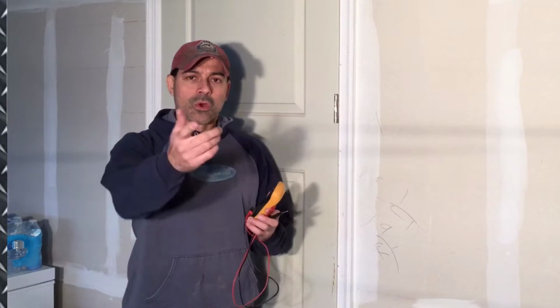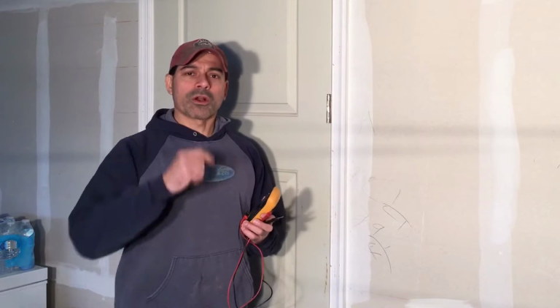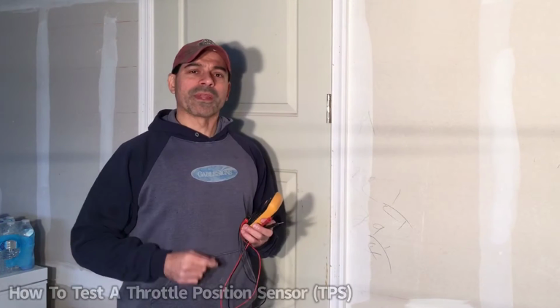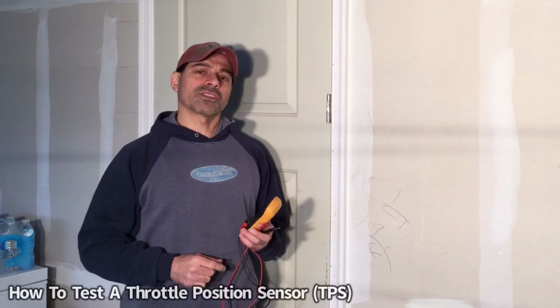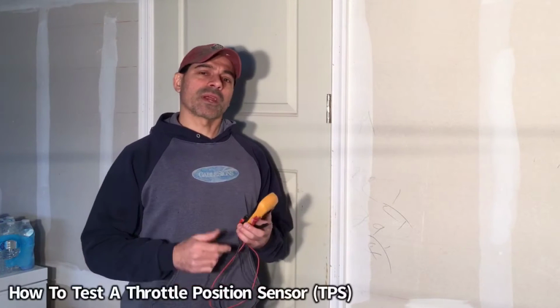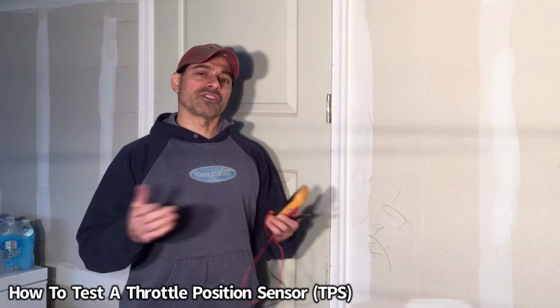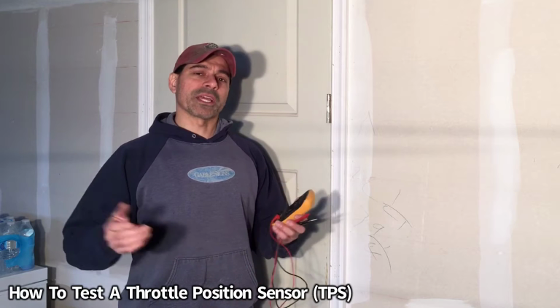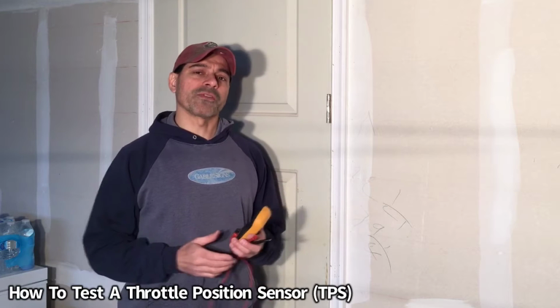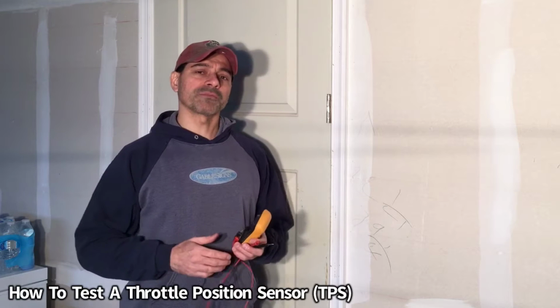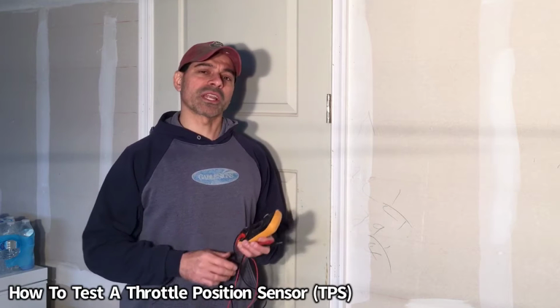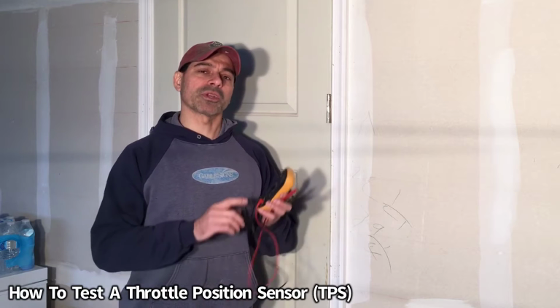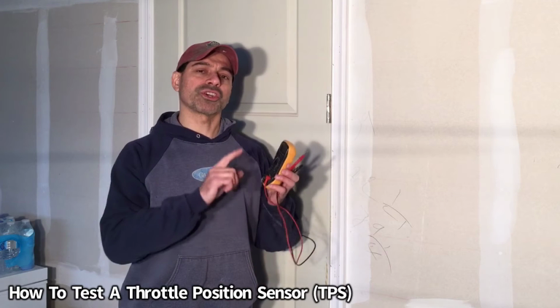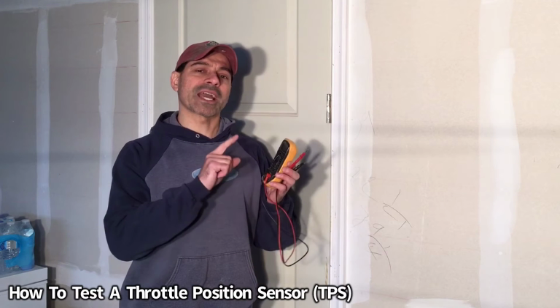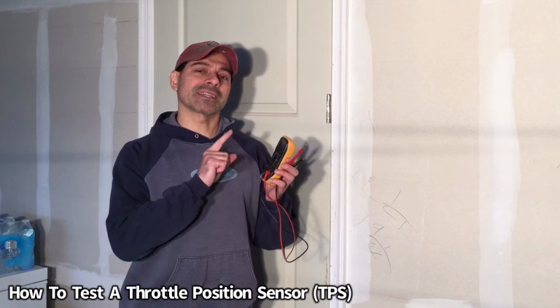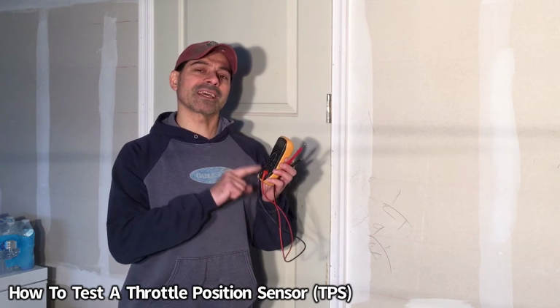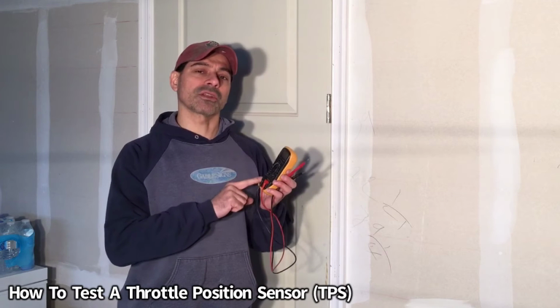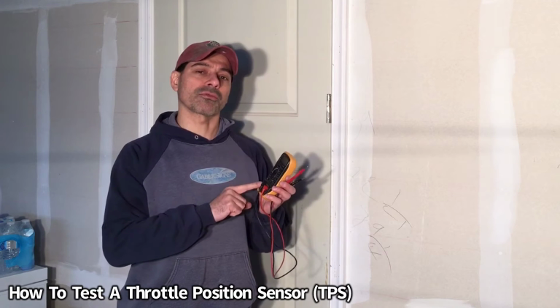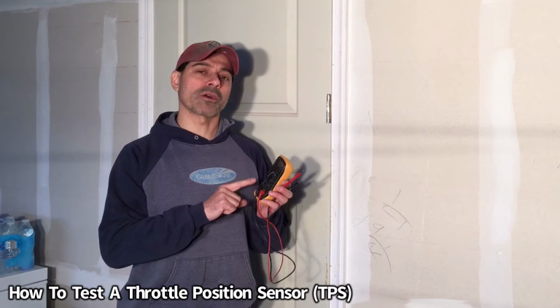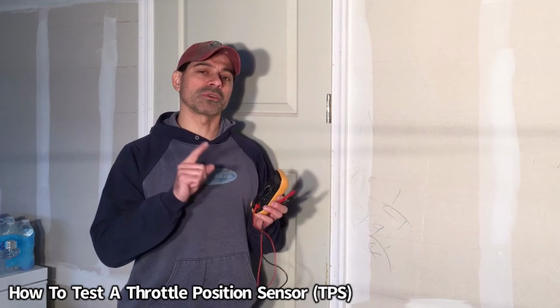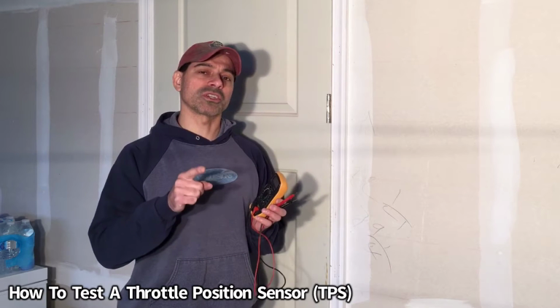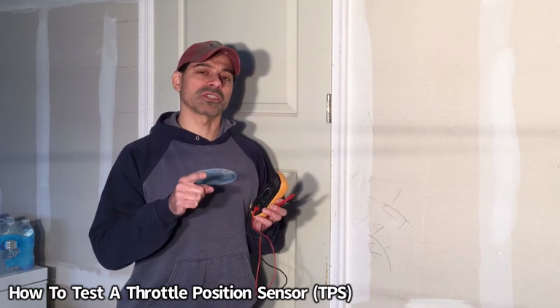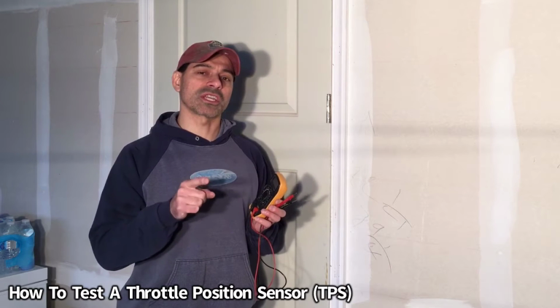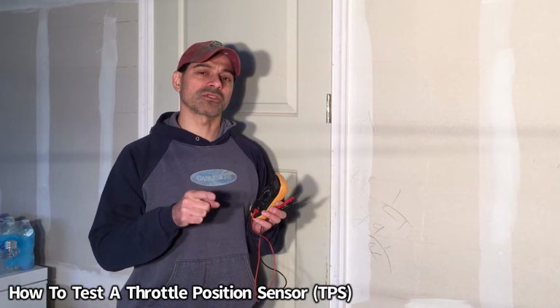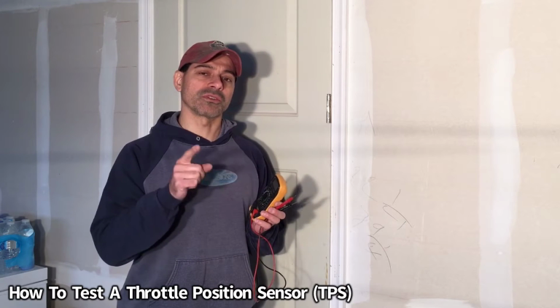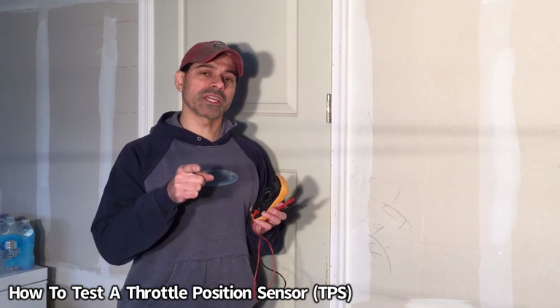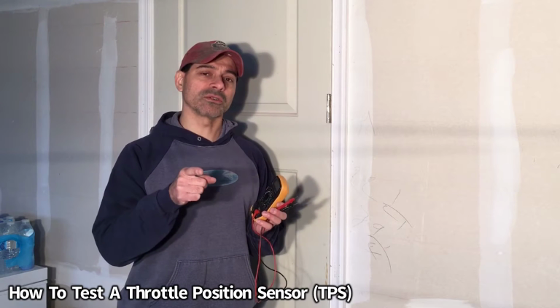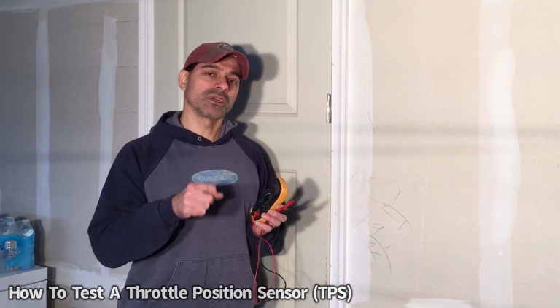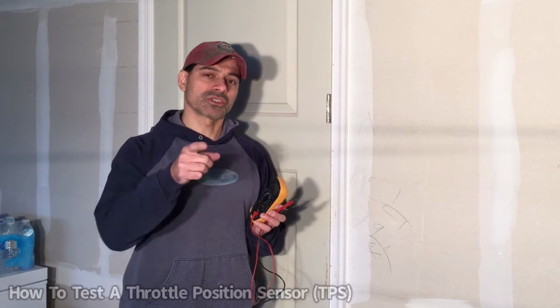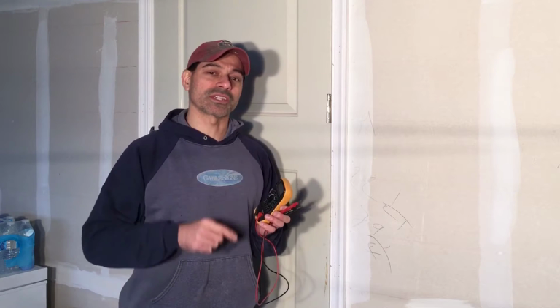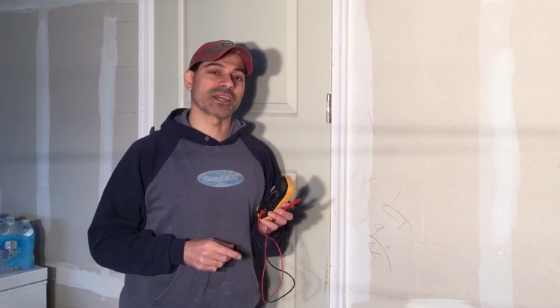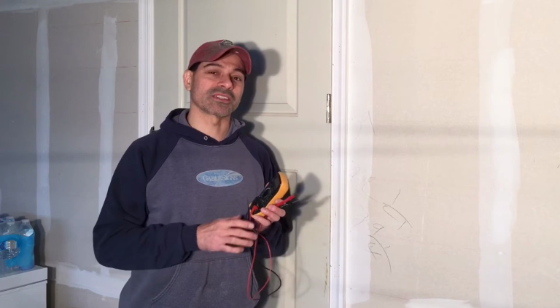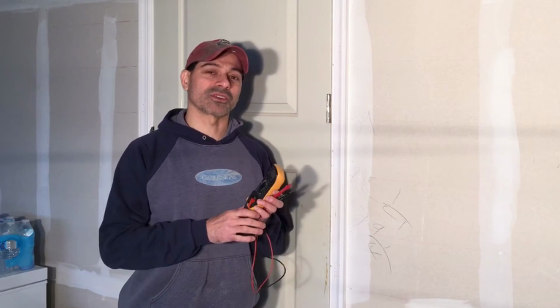Welcome to Andy's Garage. I'm Andy Phillips. Today I'm going to show you how to test a throttle position sensor in your vehicle. So let's go ahead and get started.